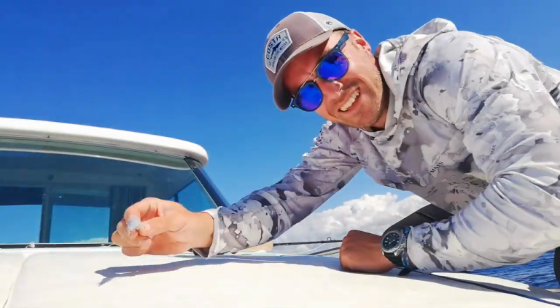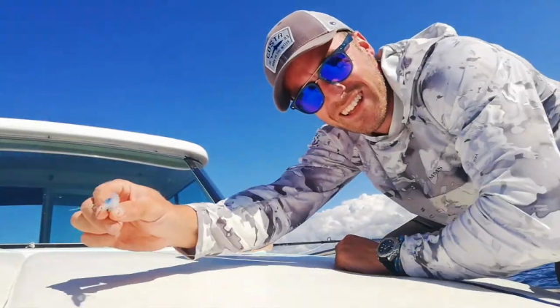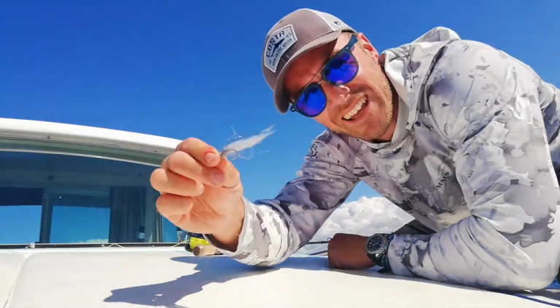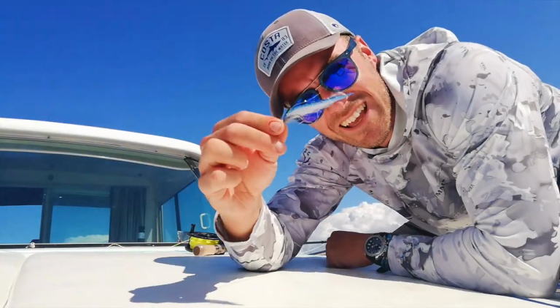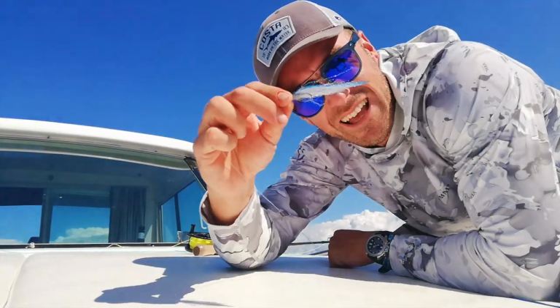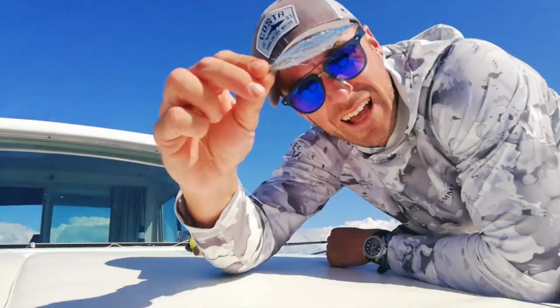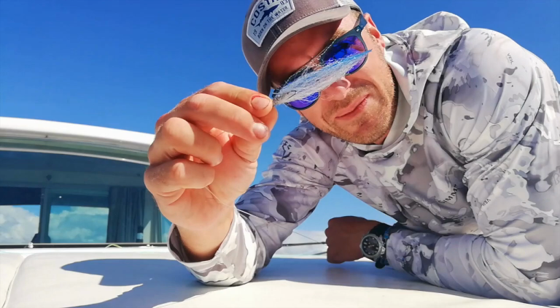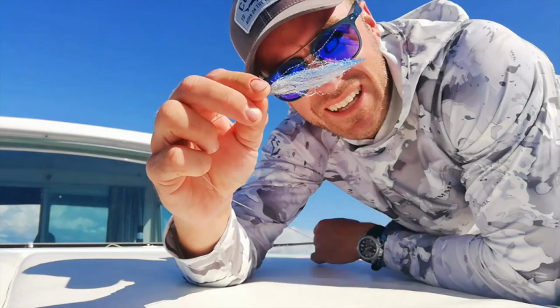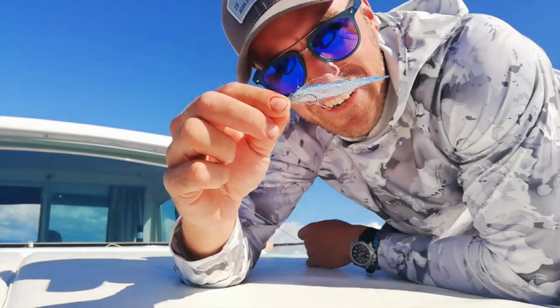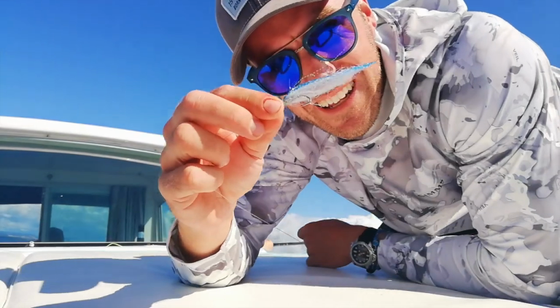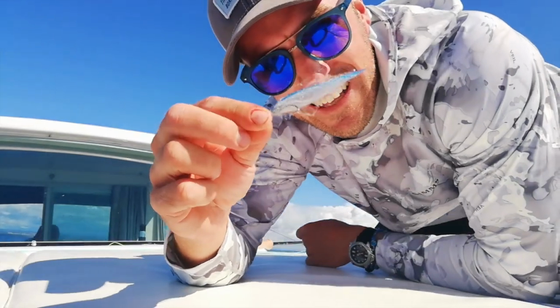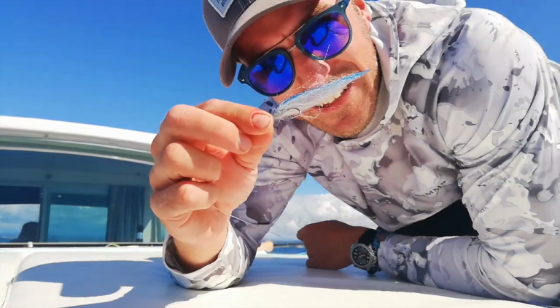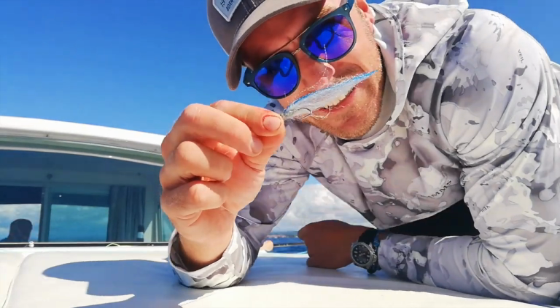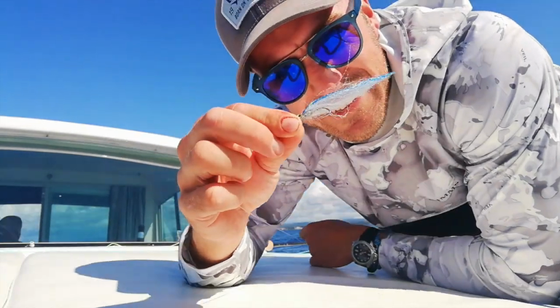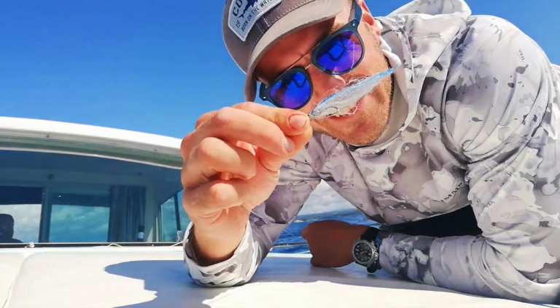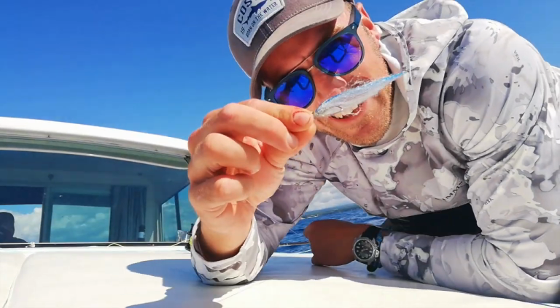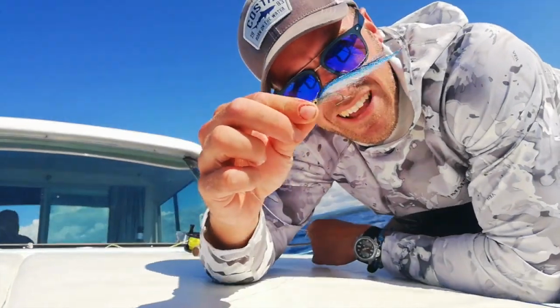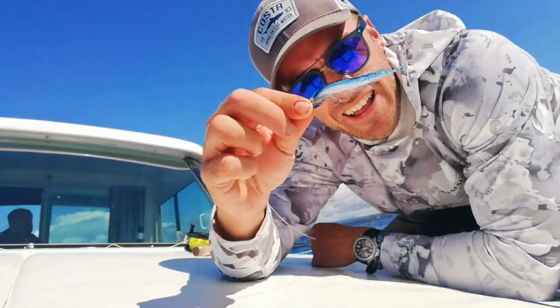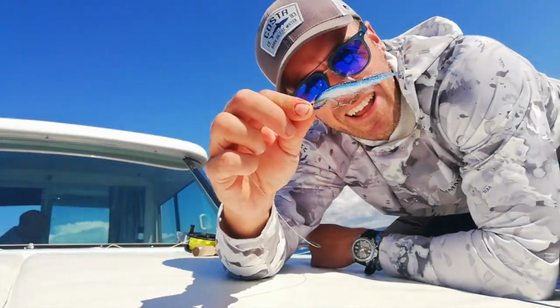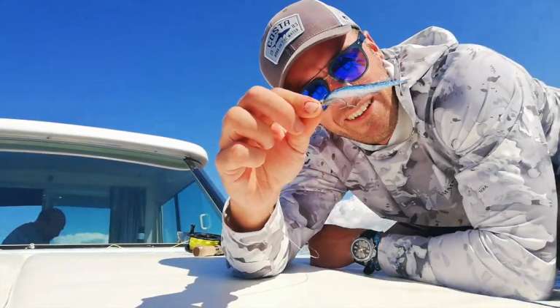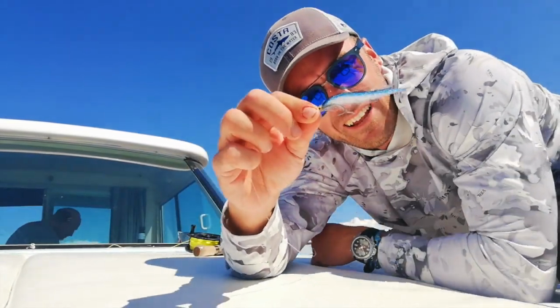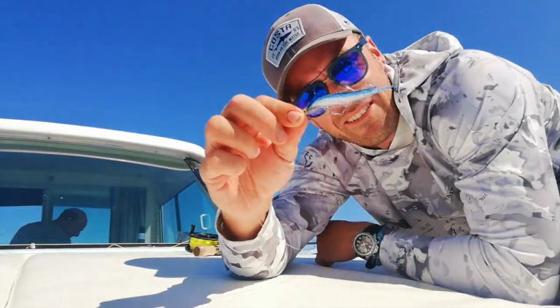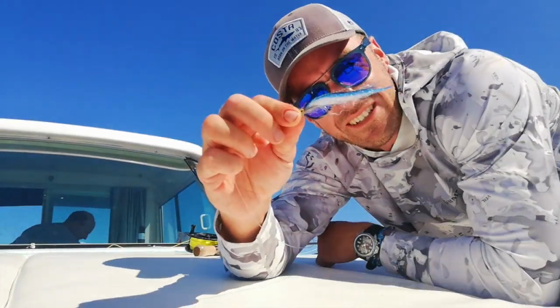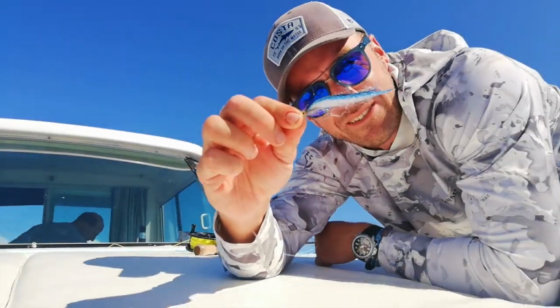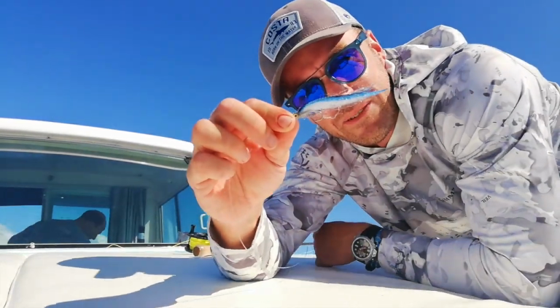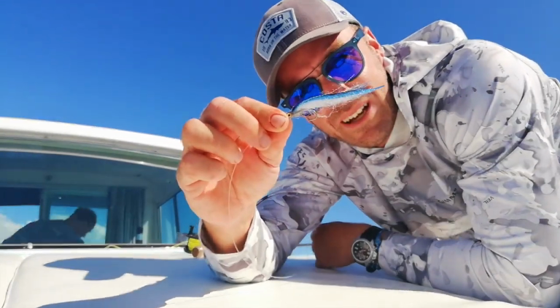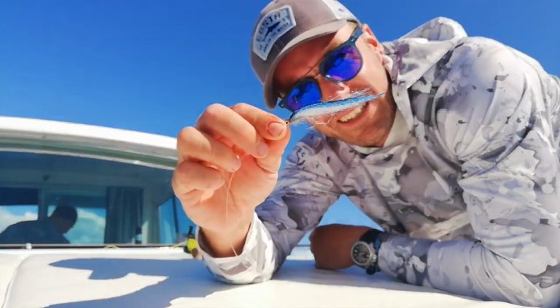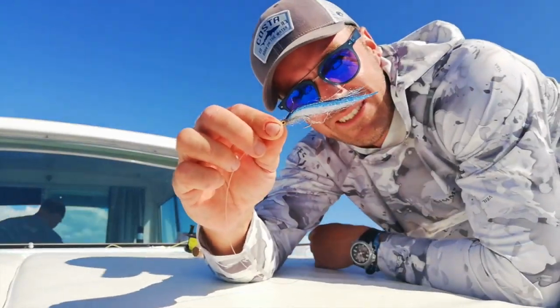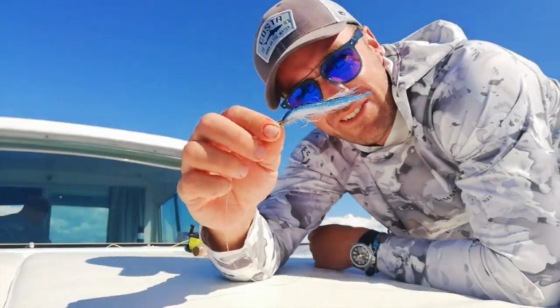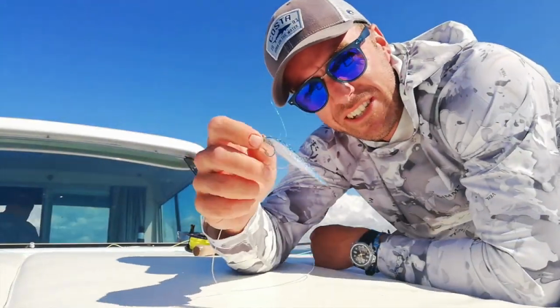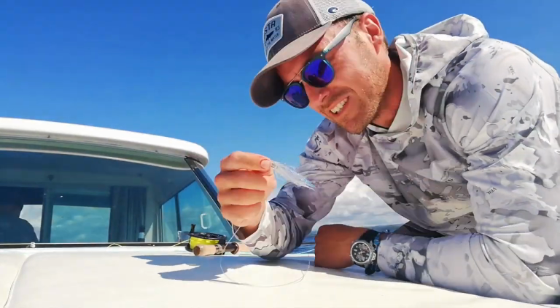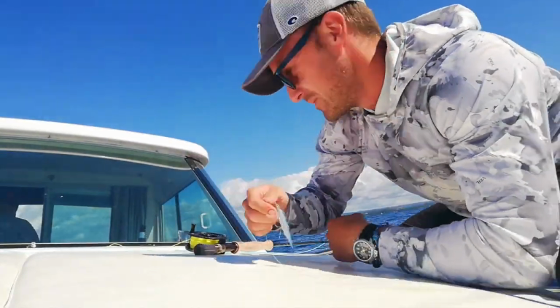Hello, I'm Nicola and this is fly fishing for Mahis crash course.